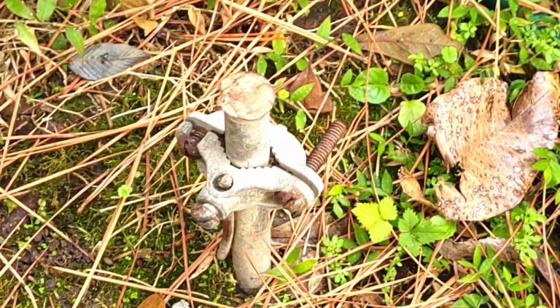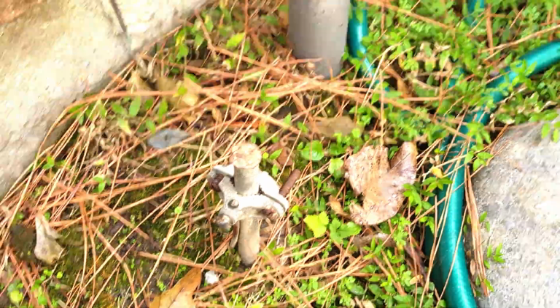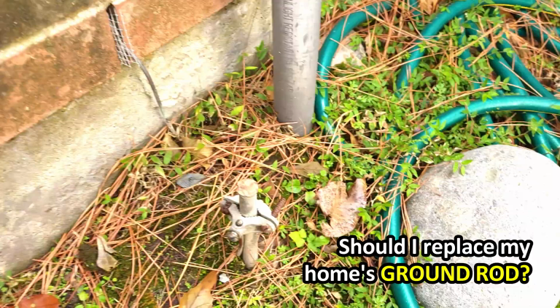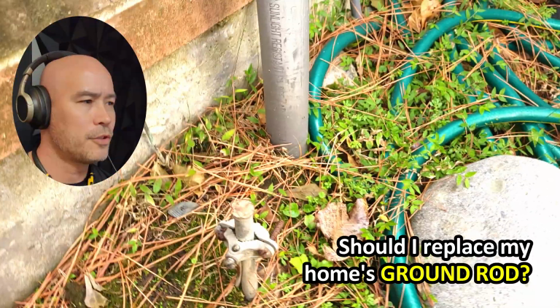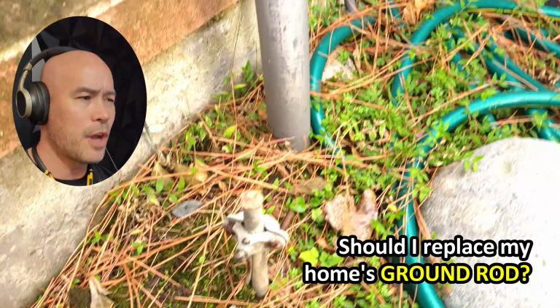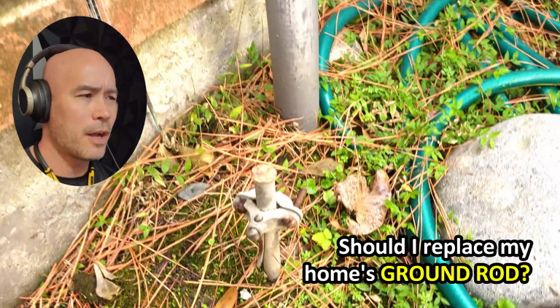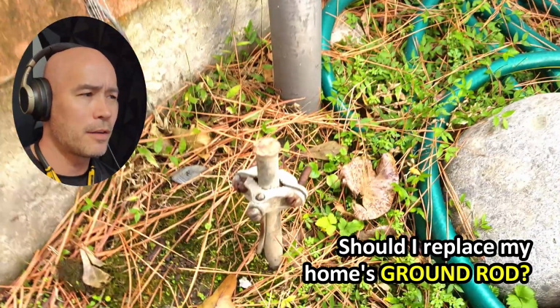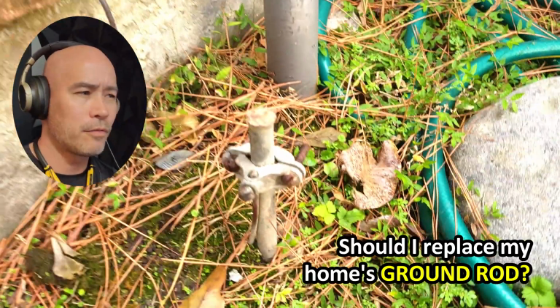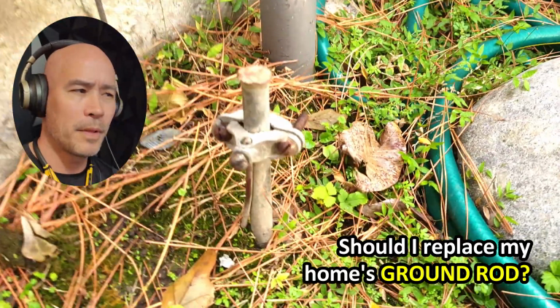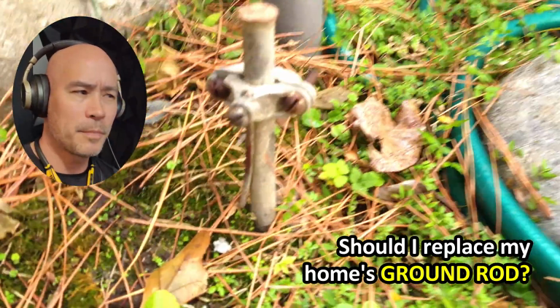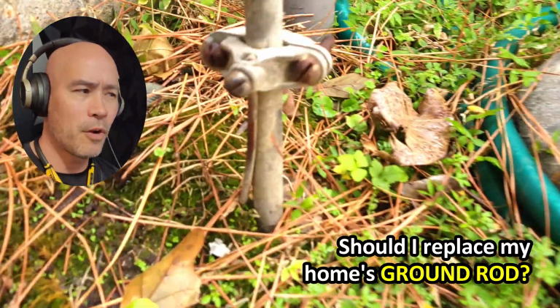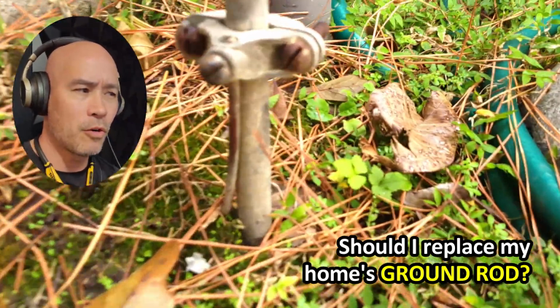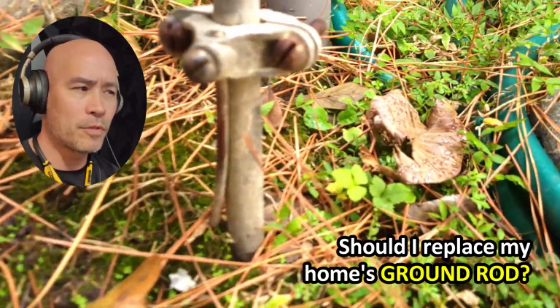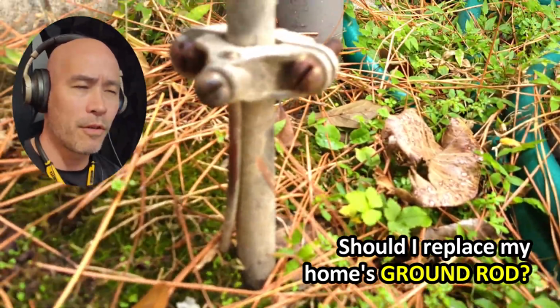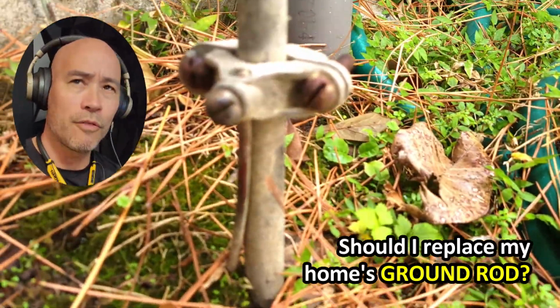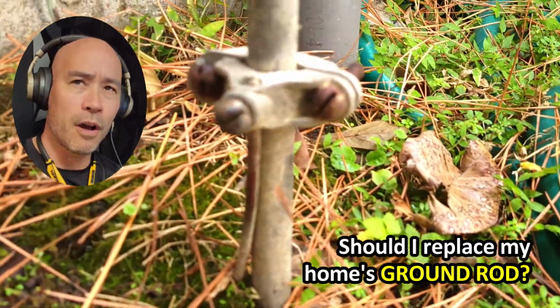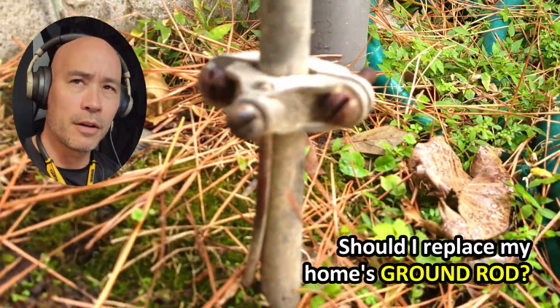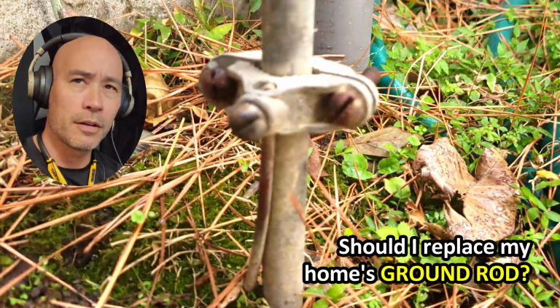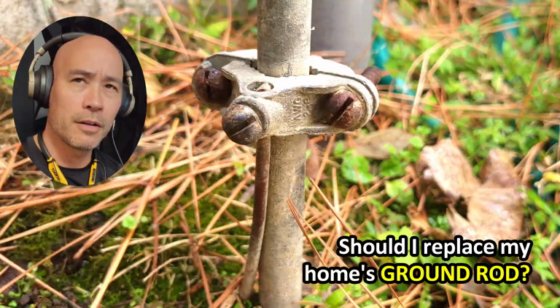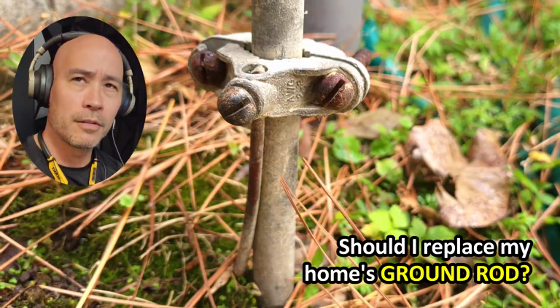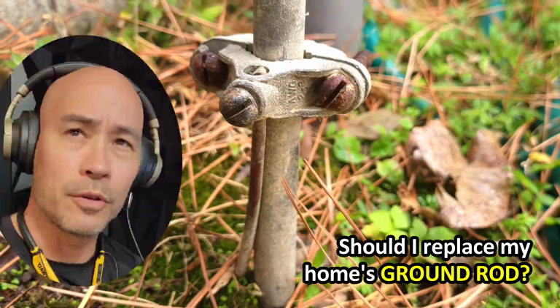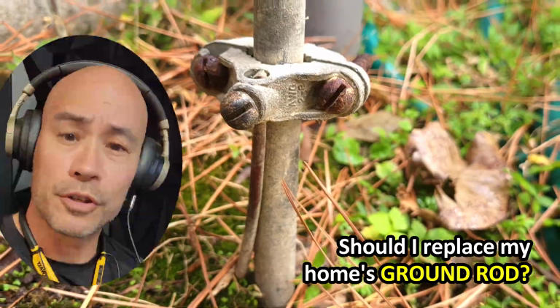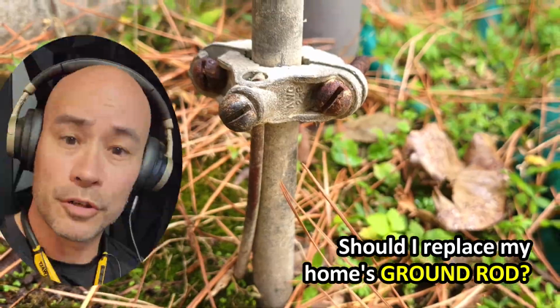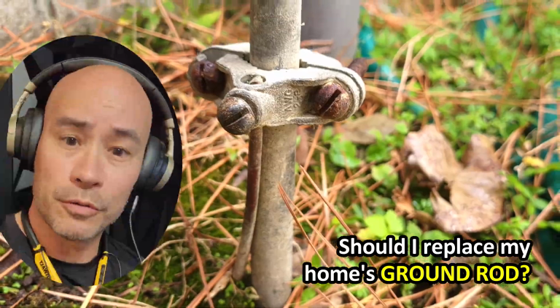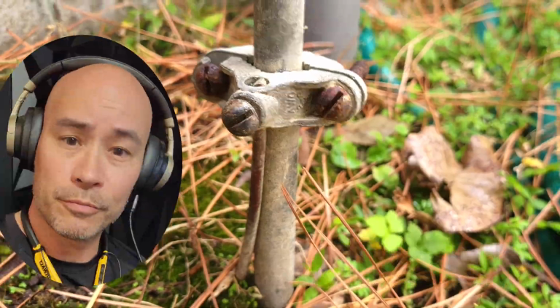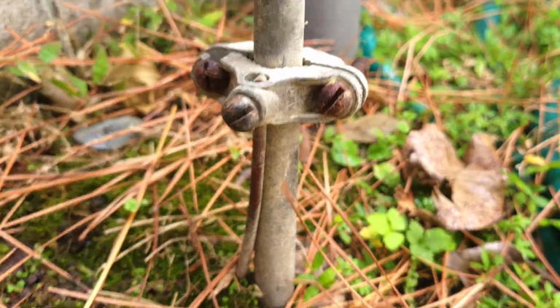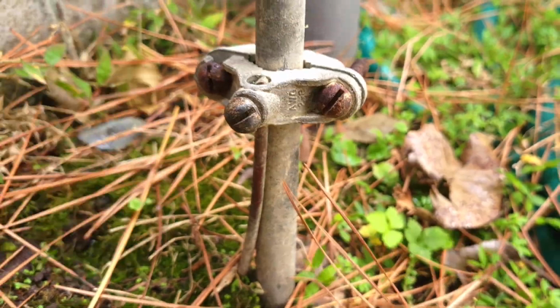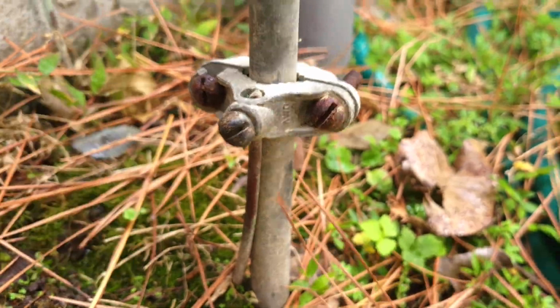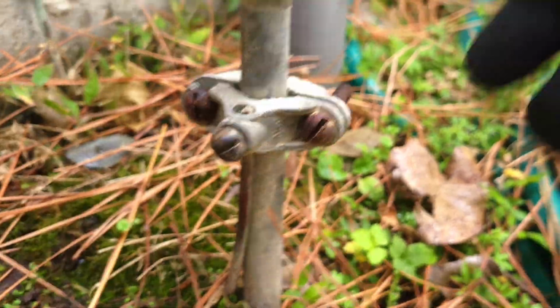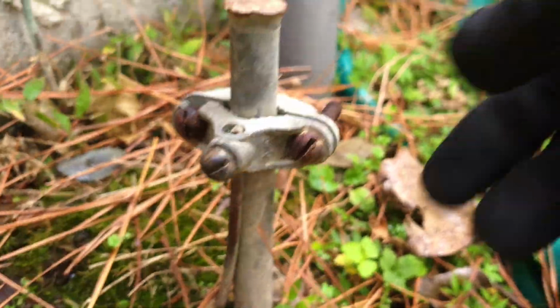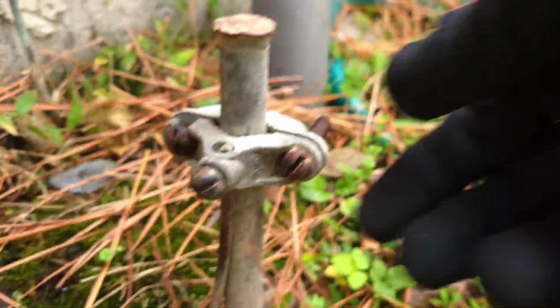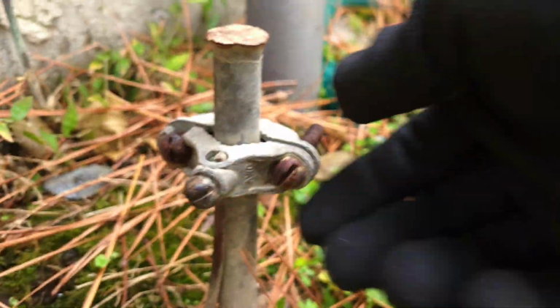Should I replace my home's ground rod? Well, should you? Let's take a look at this one.